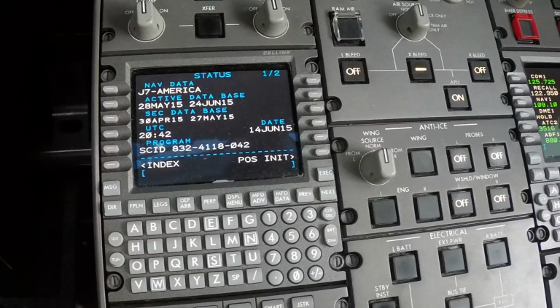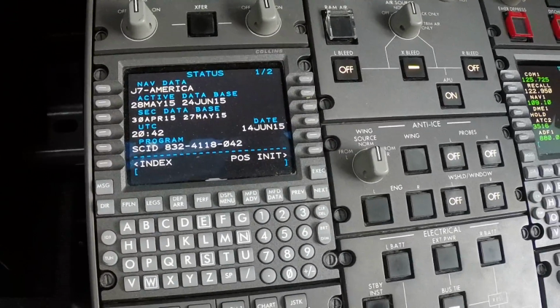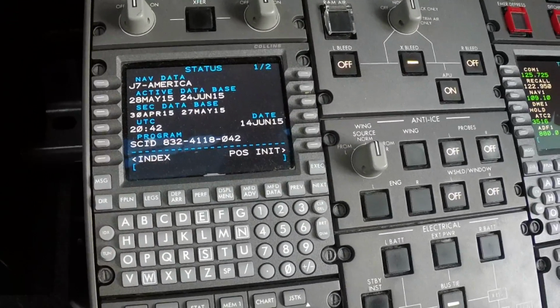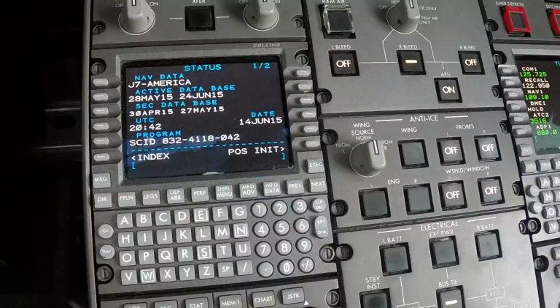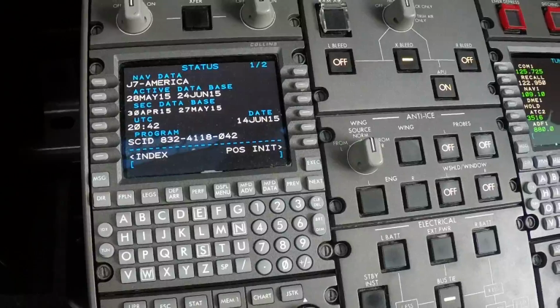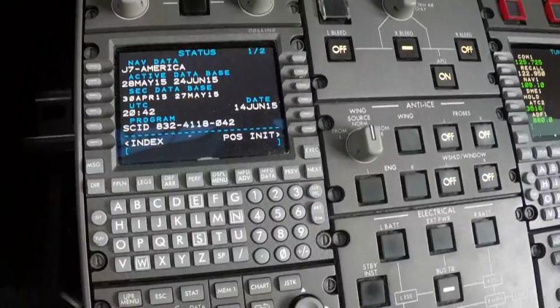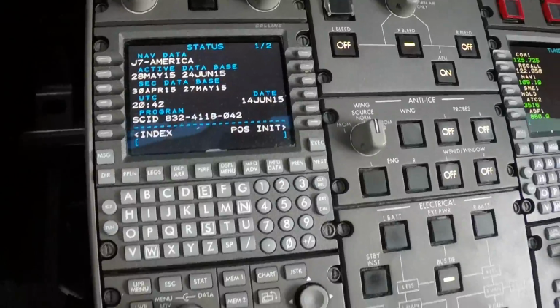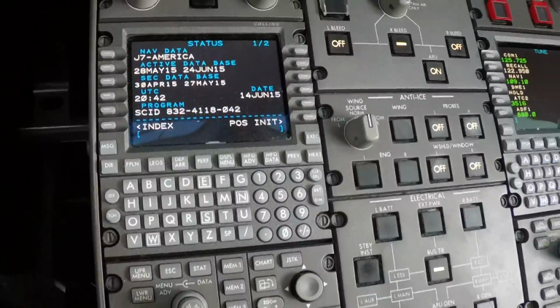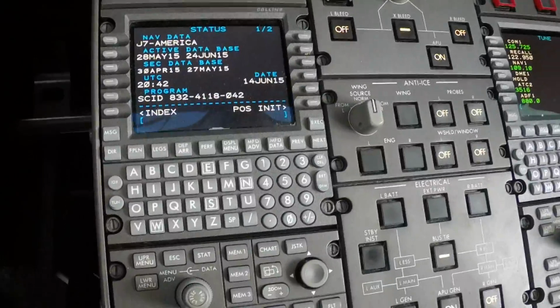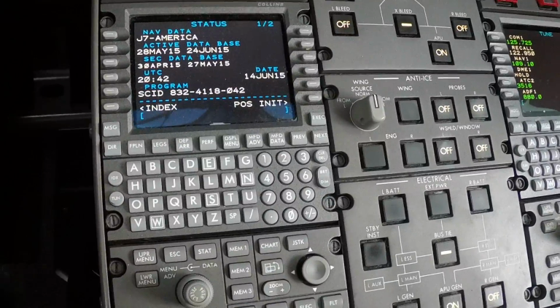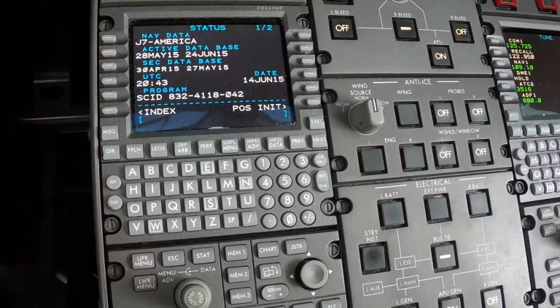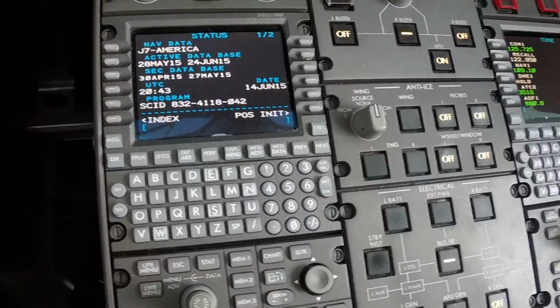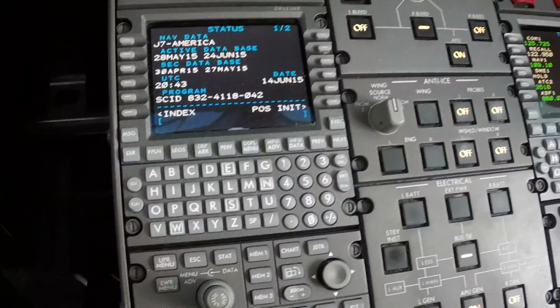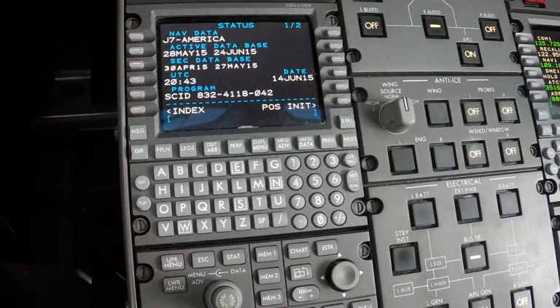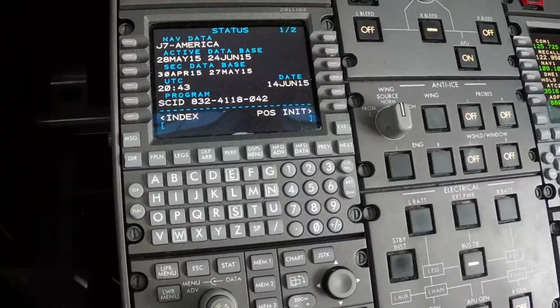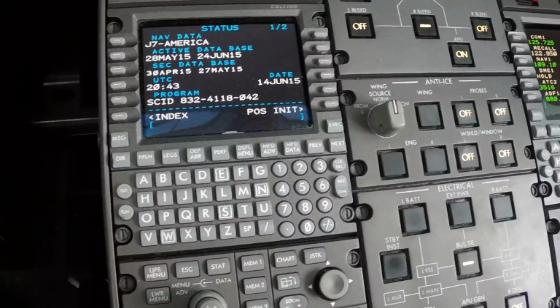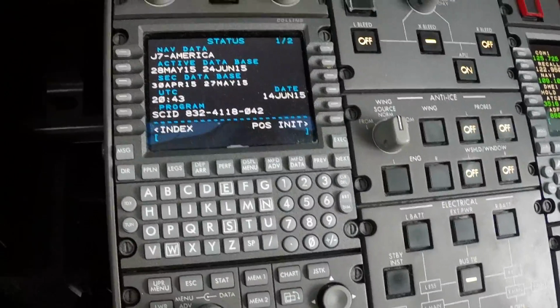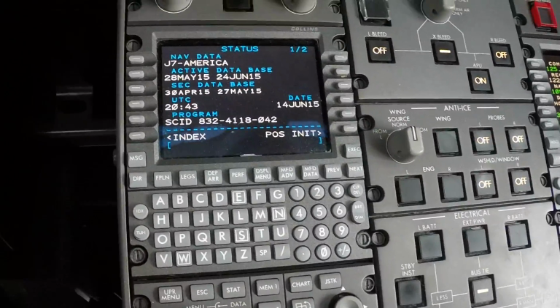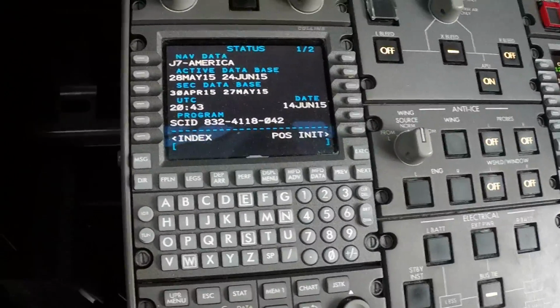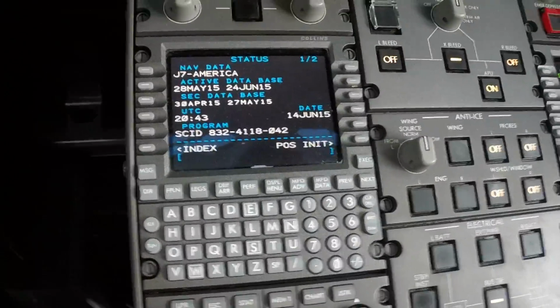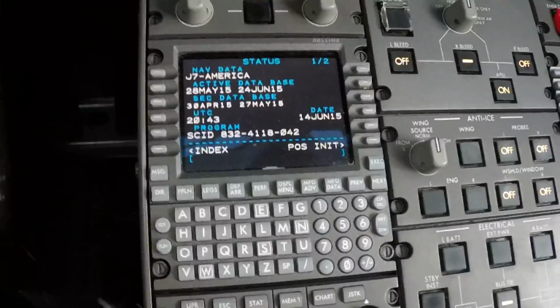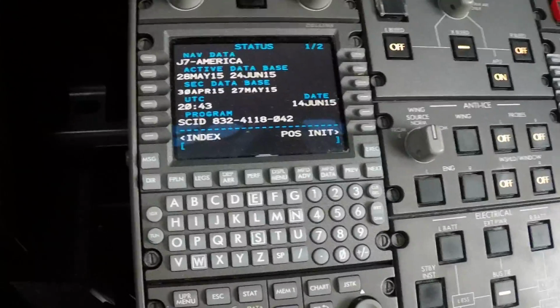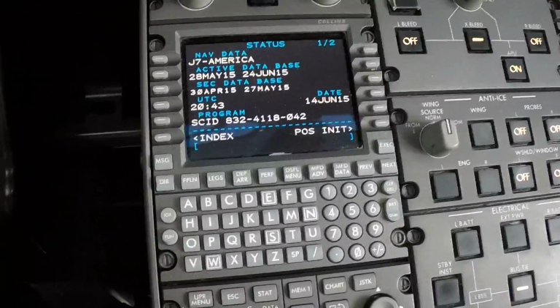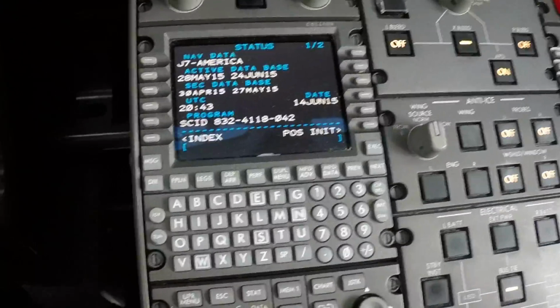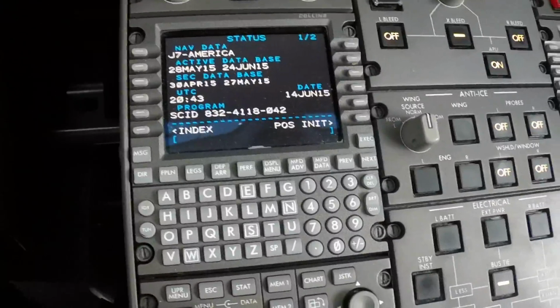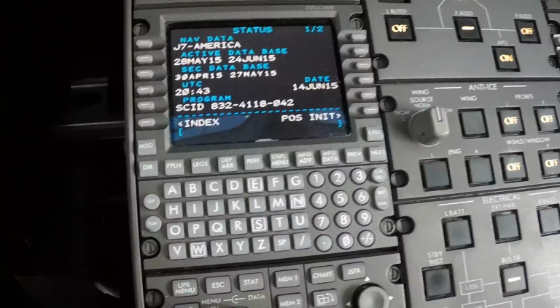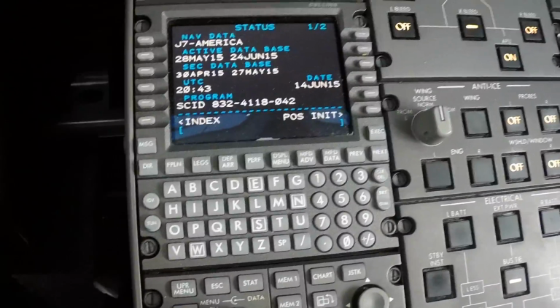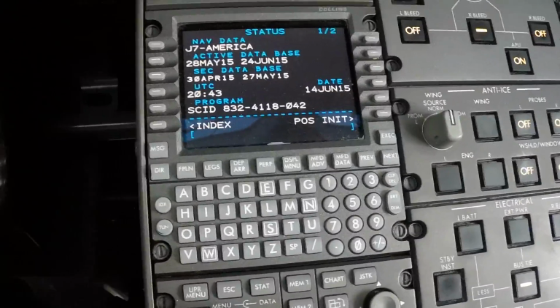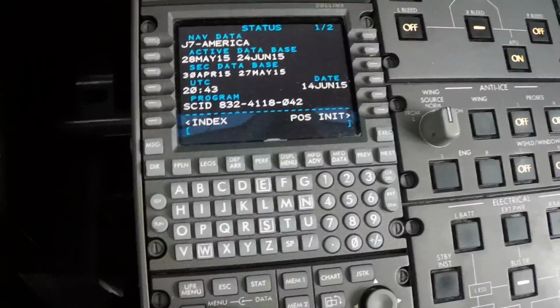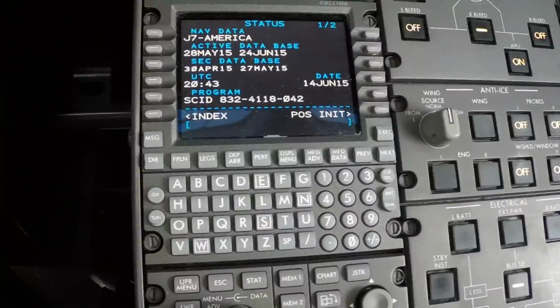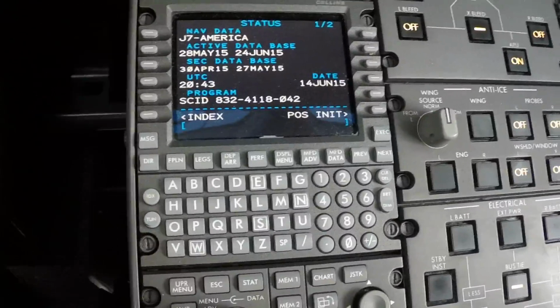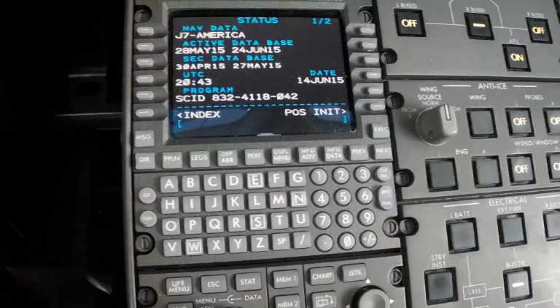Okay, today we are going to program the Collins ProLine 21.